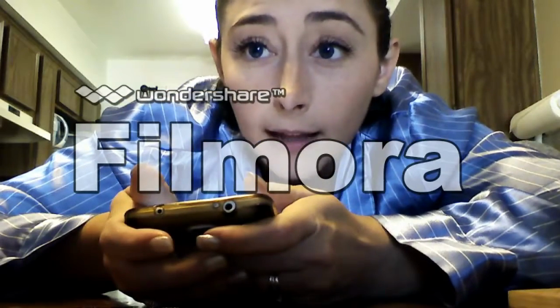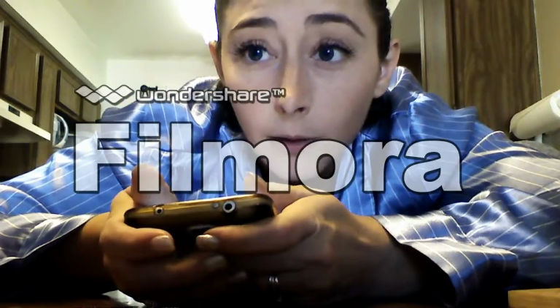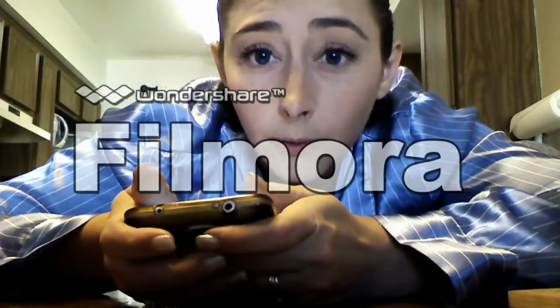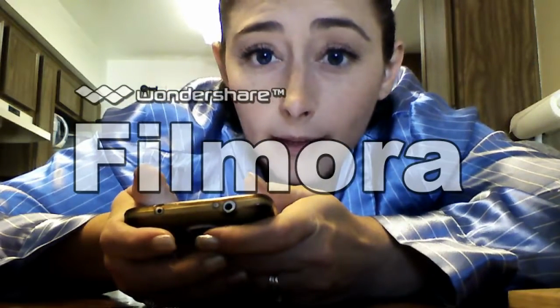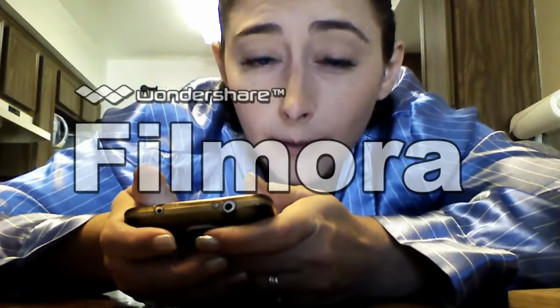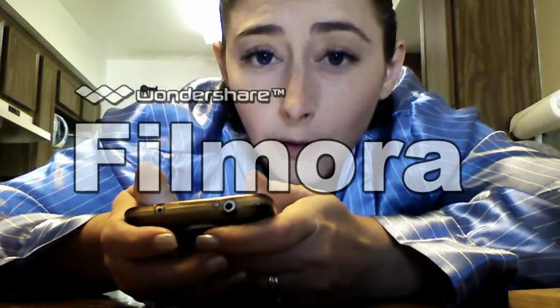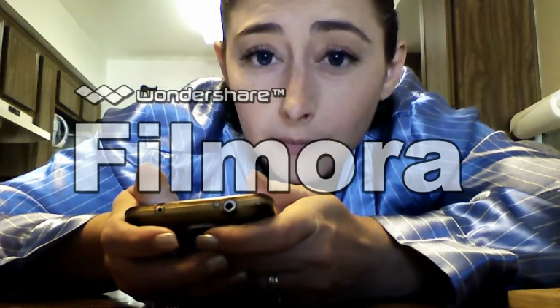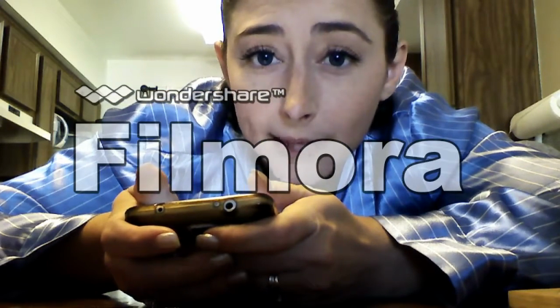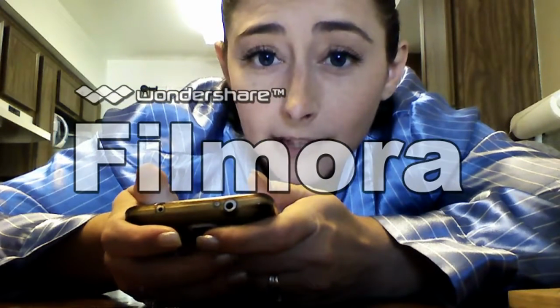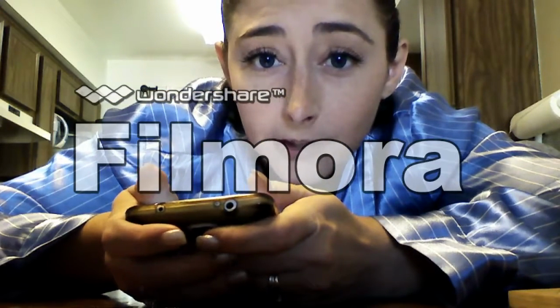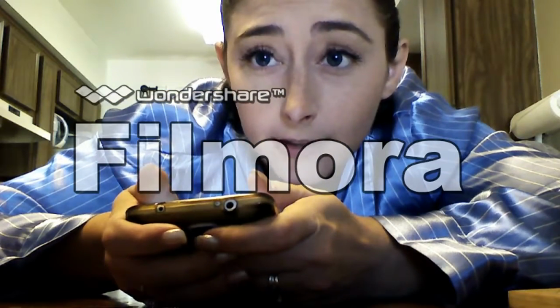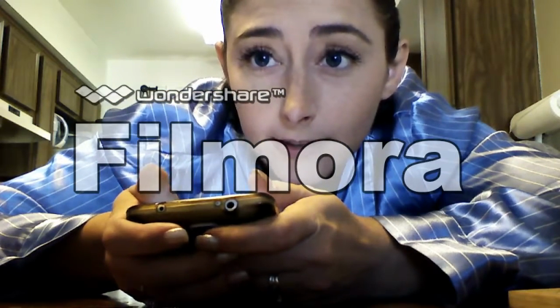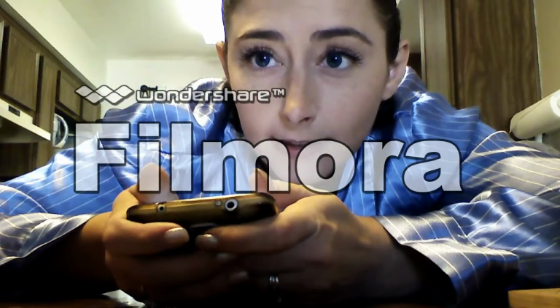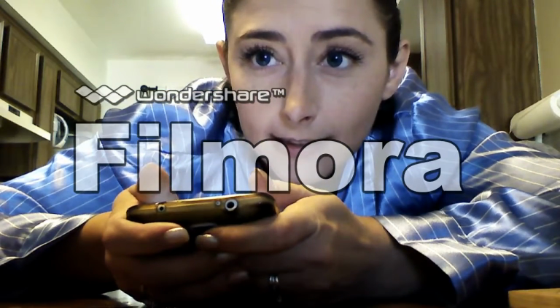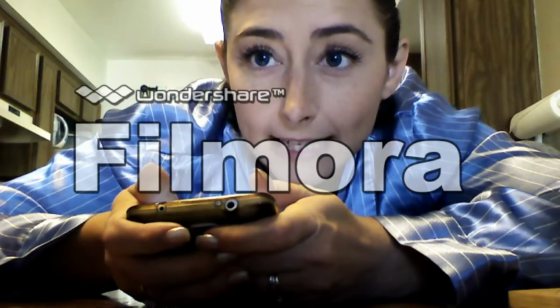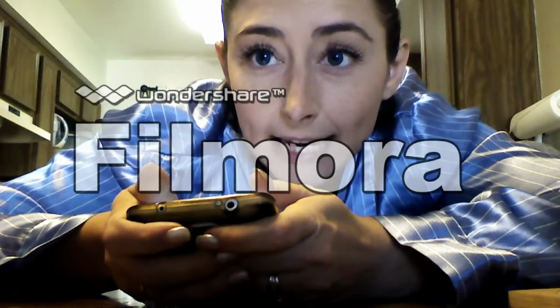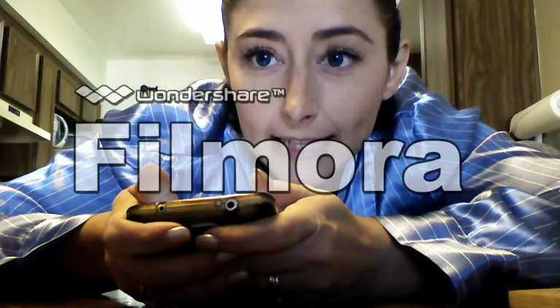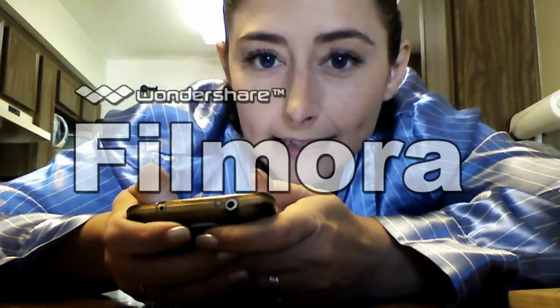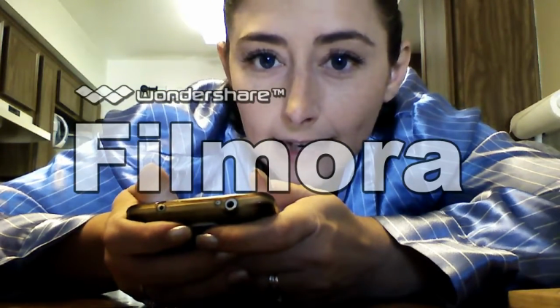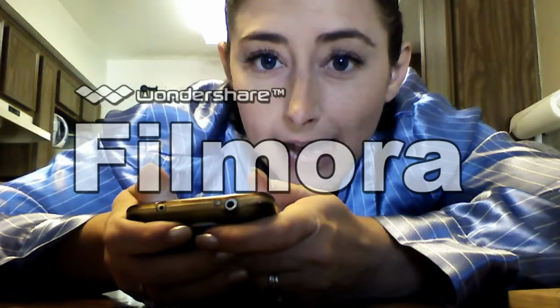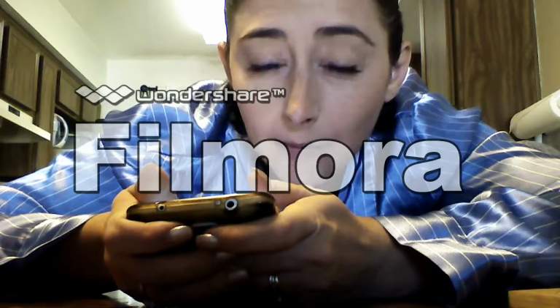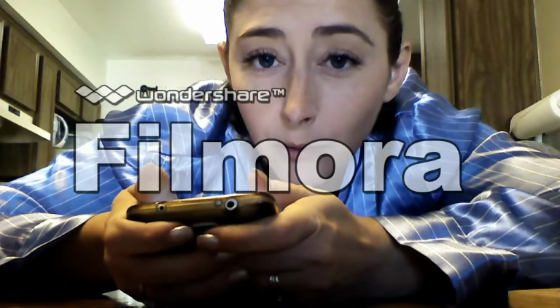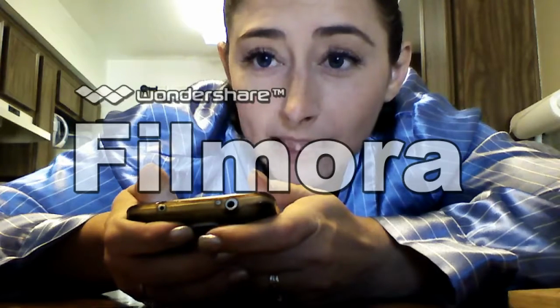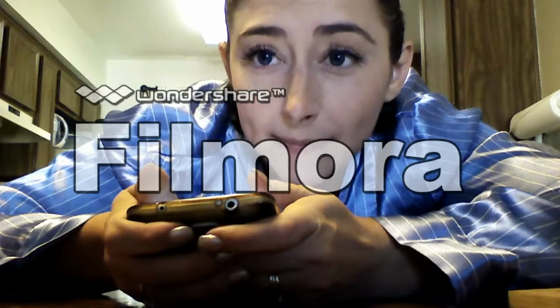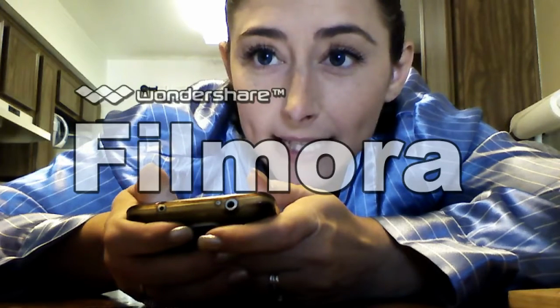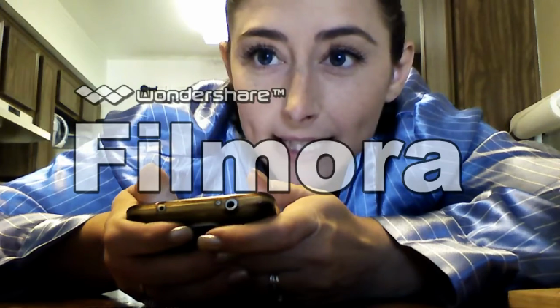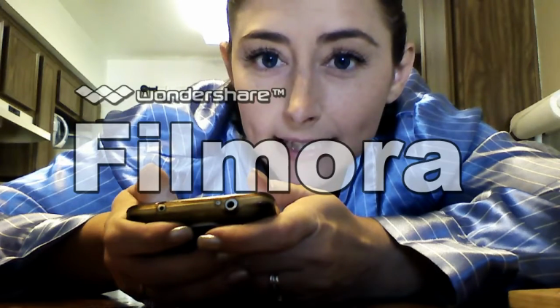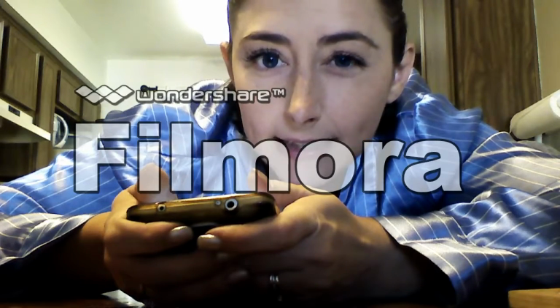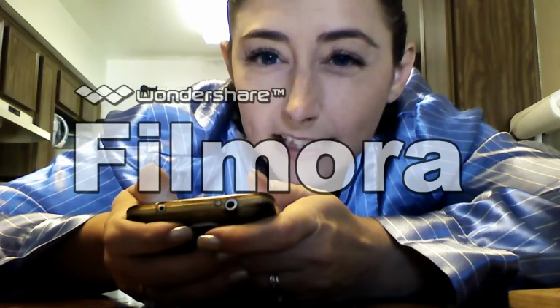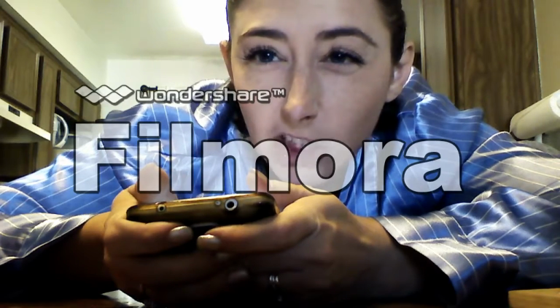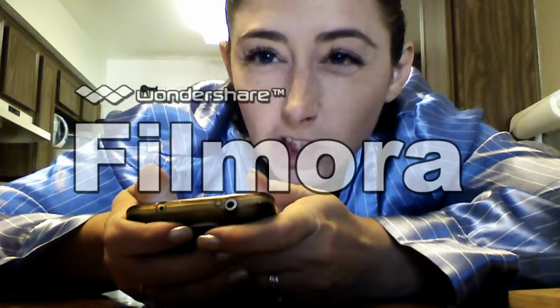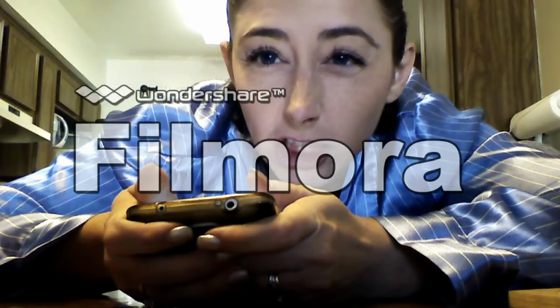Hello and welcome to my kitchen. Today I'm going to make cheese.